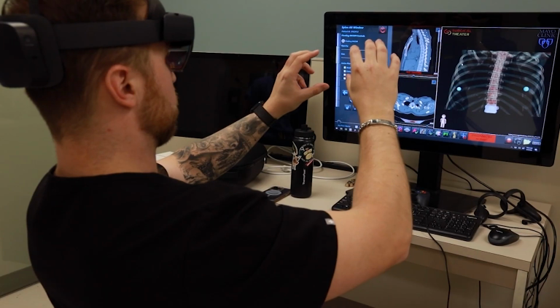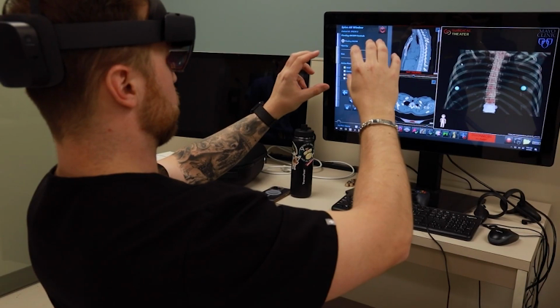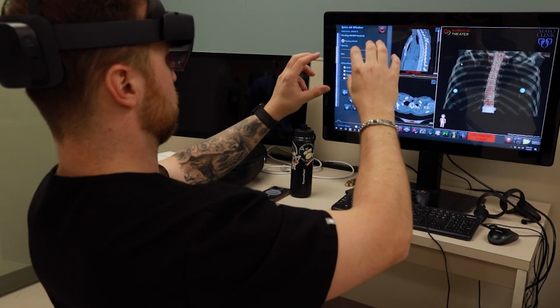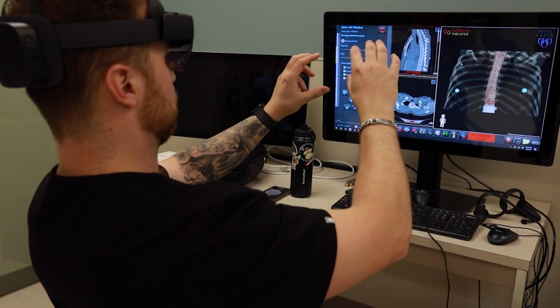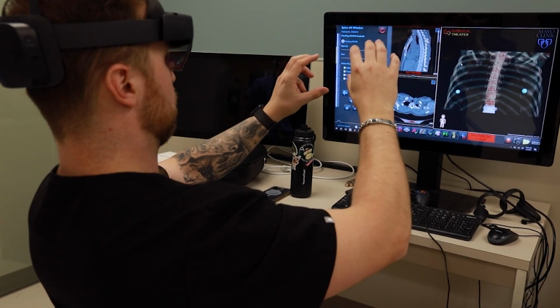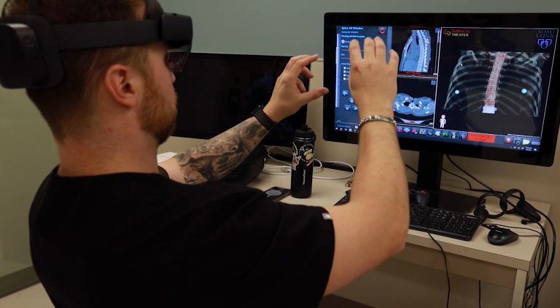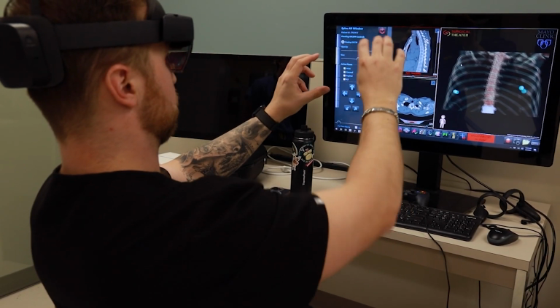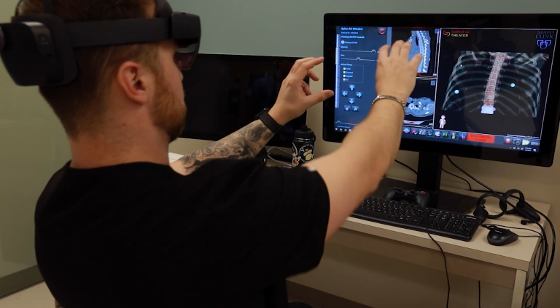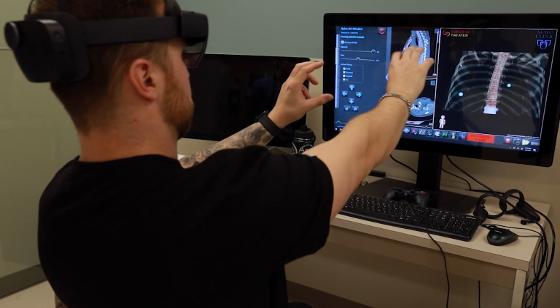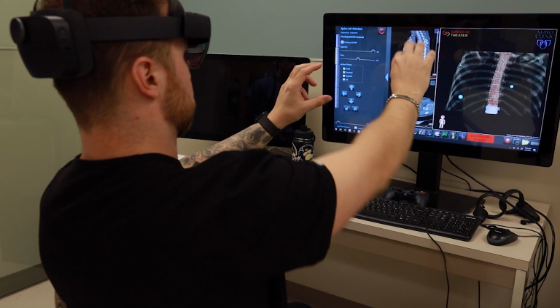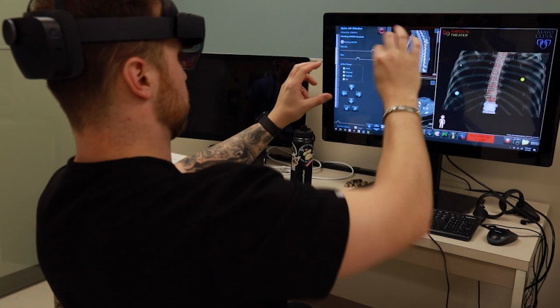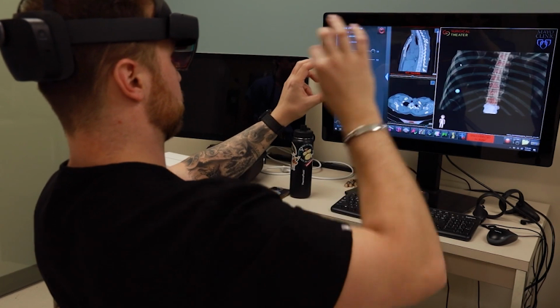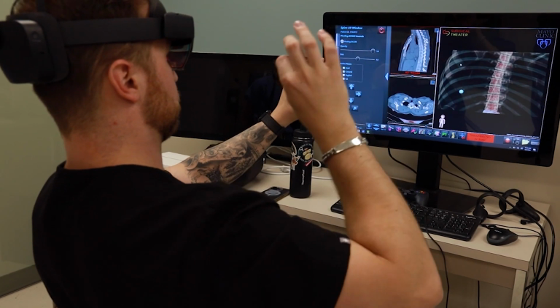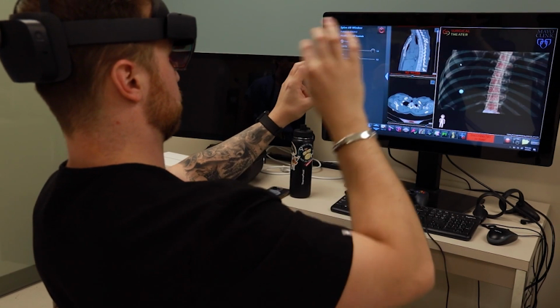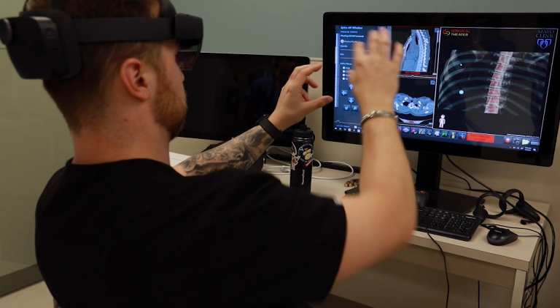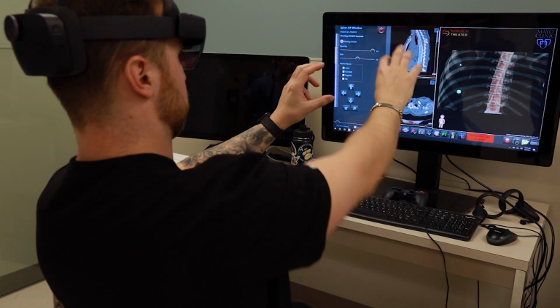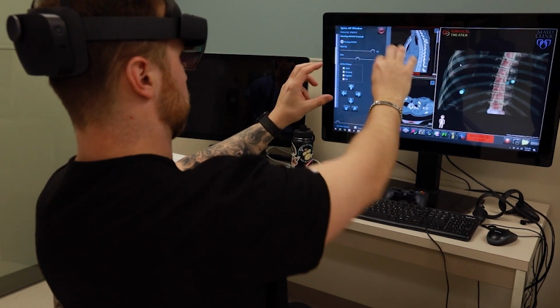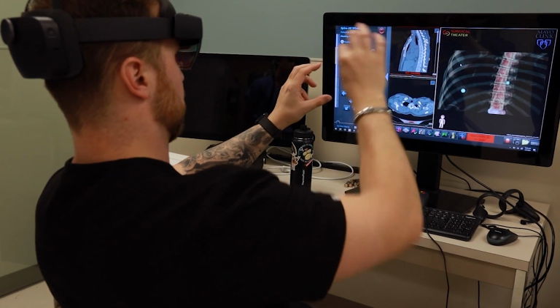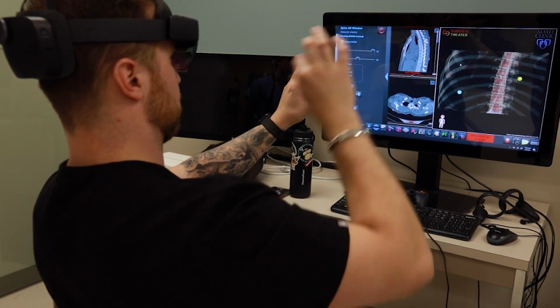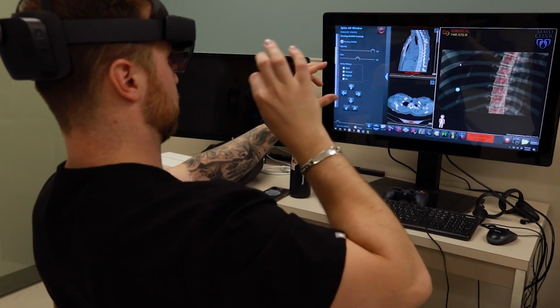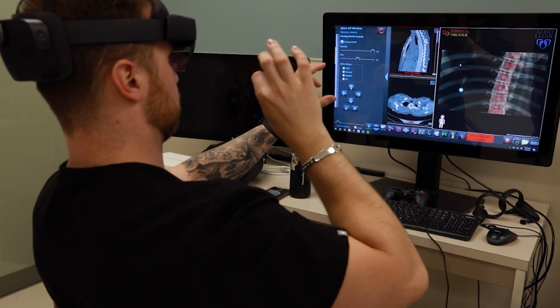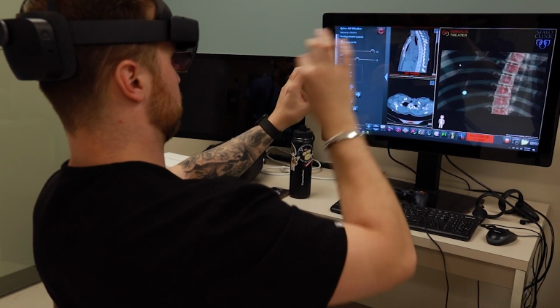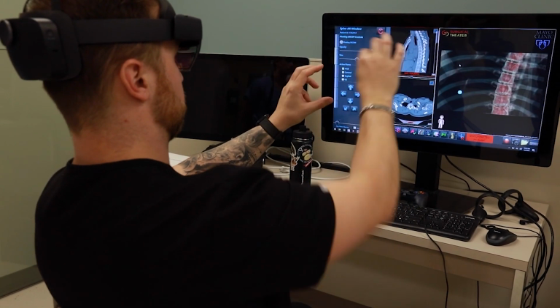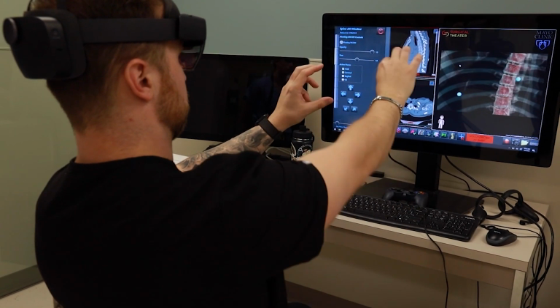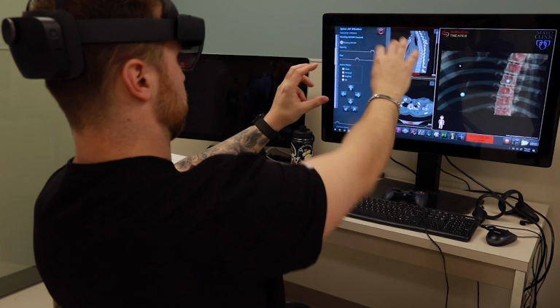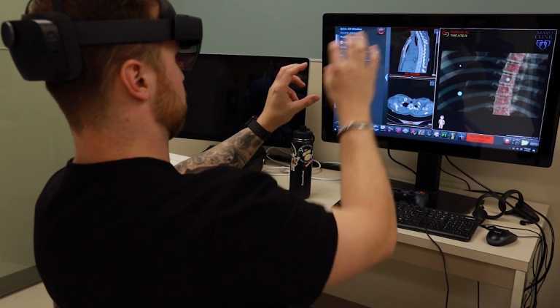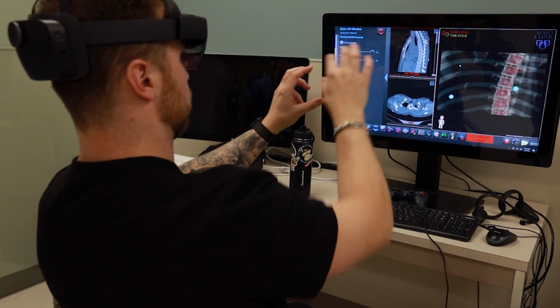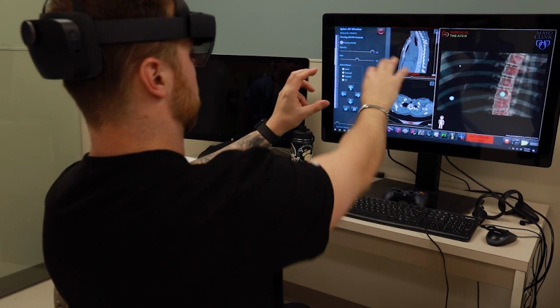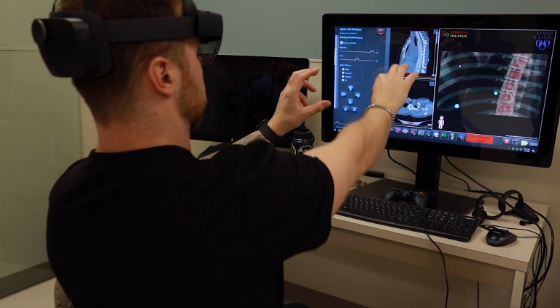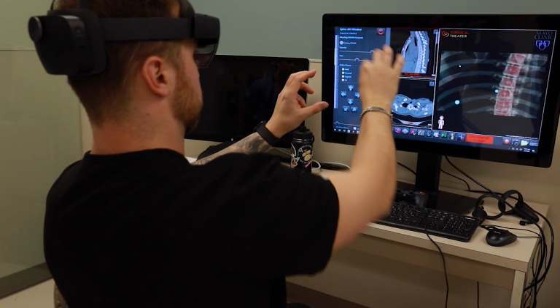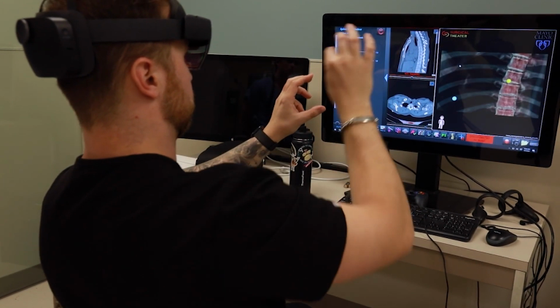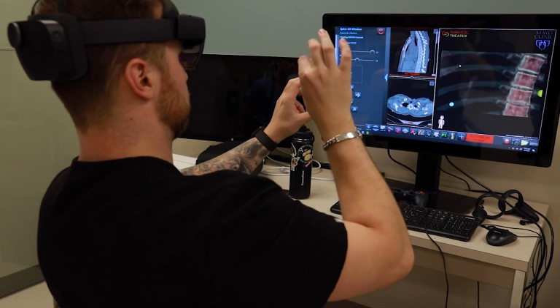Doctors can rotate, zoom, and even add and remove sections like bones, muscles, and organs to create a better view.